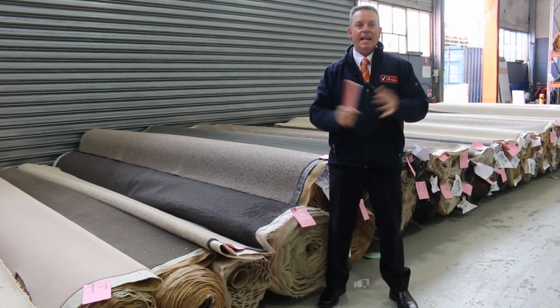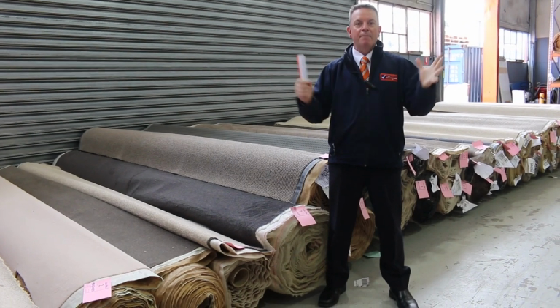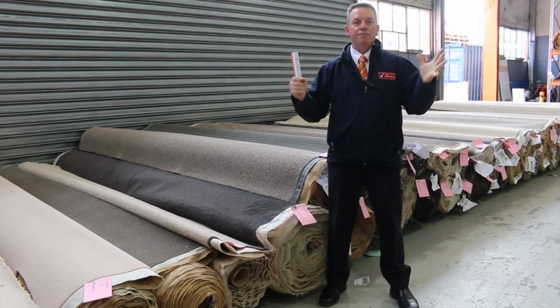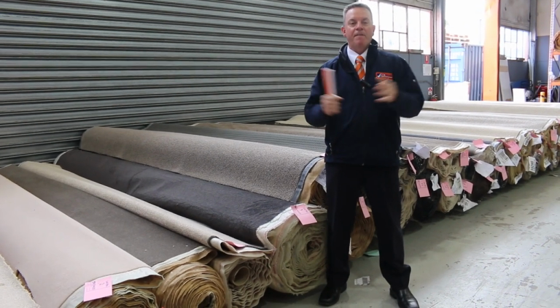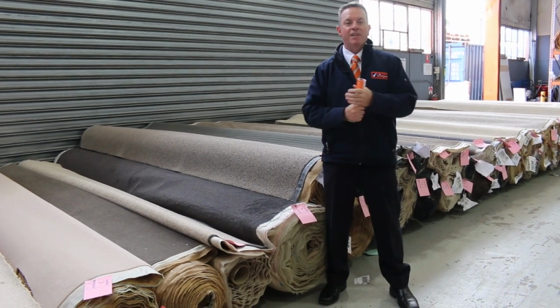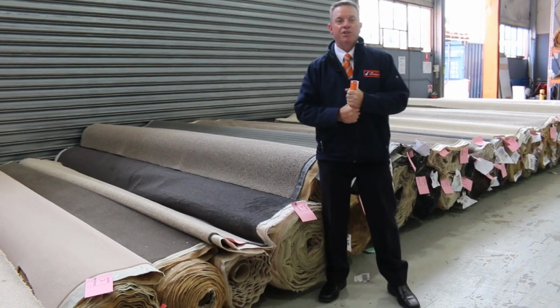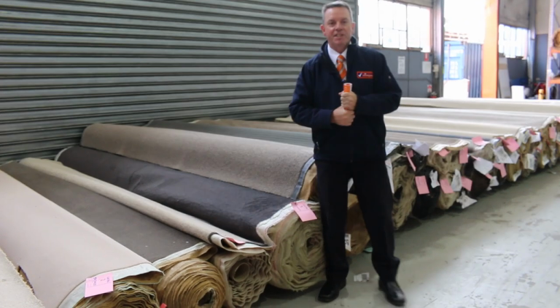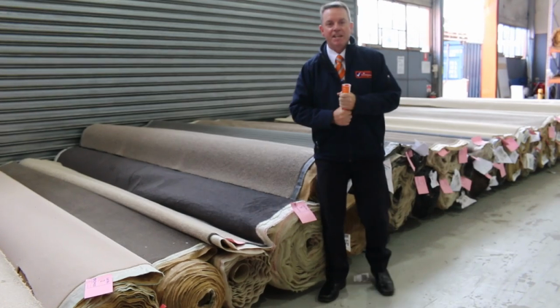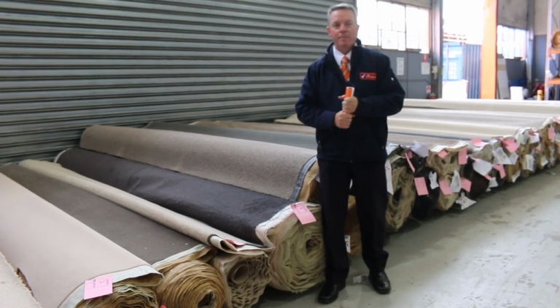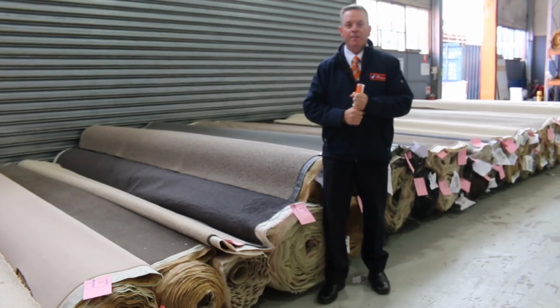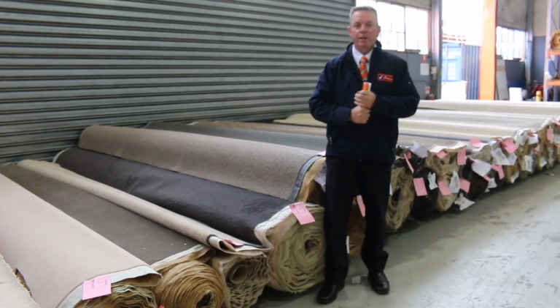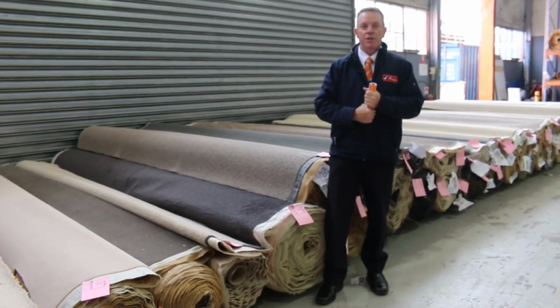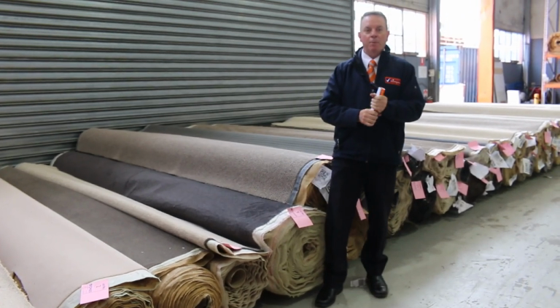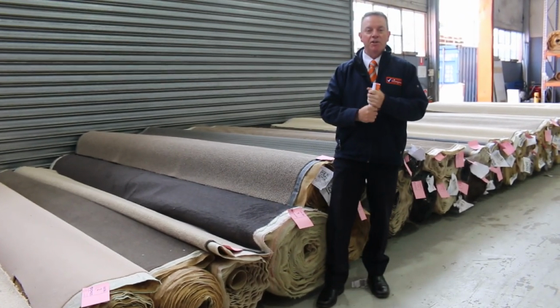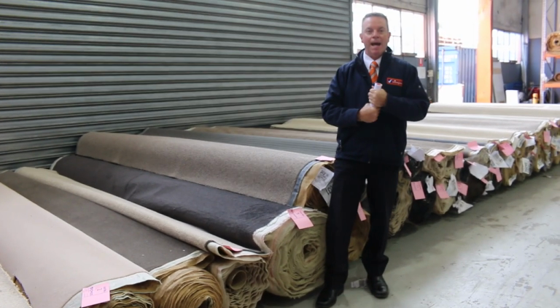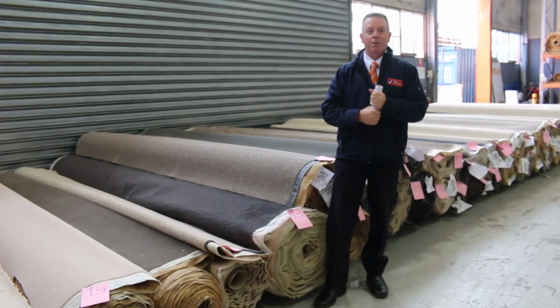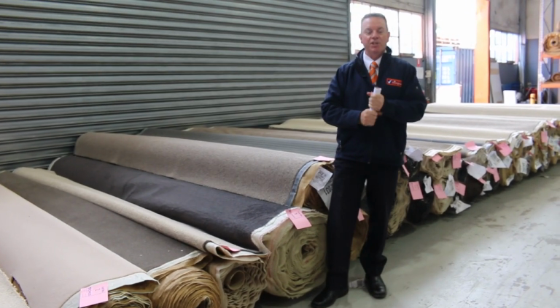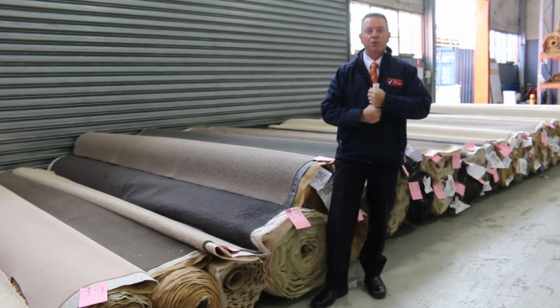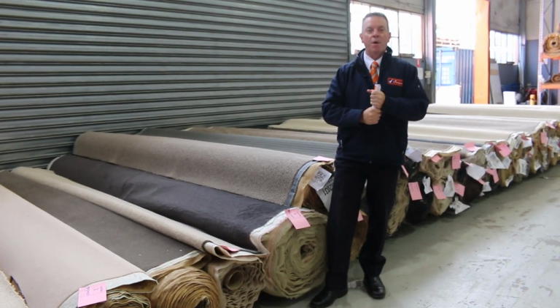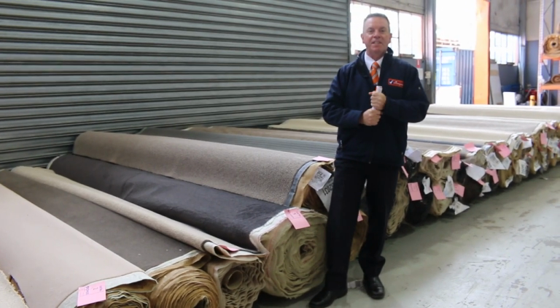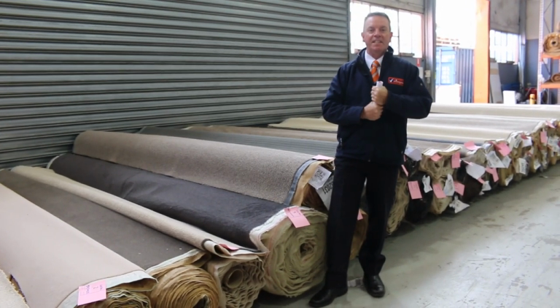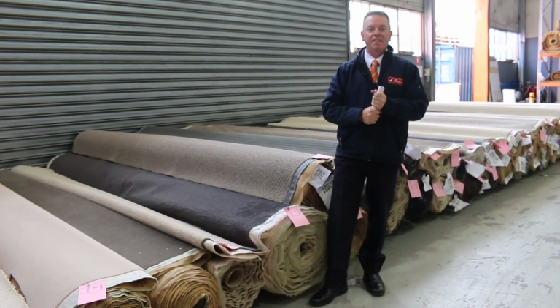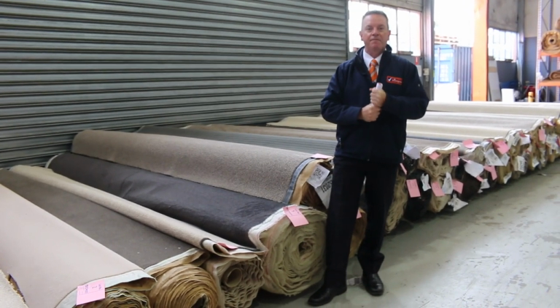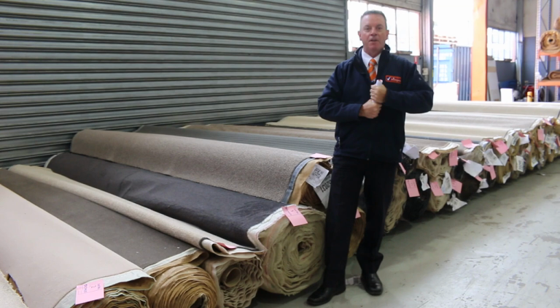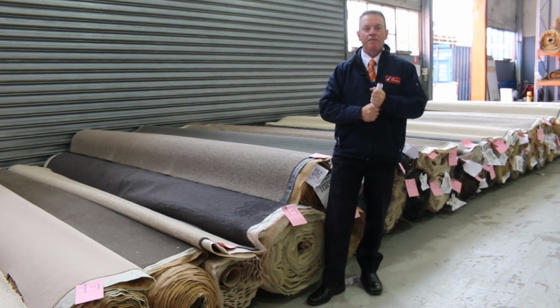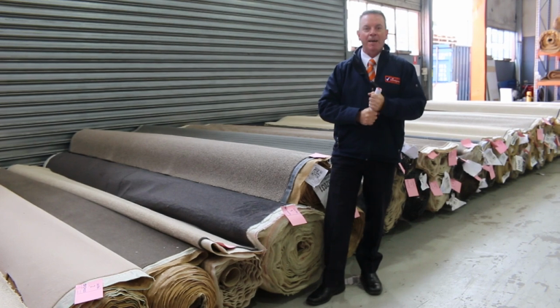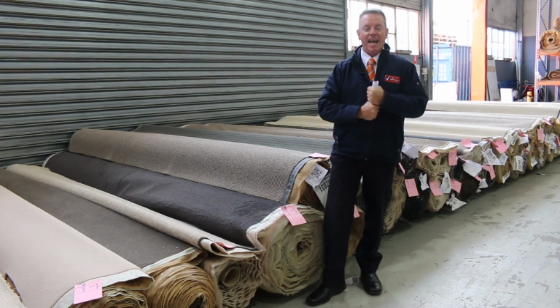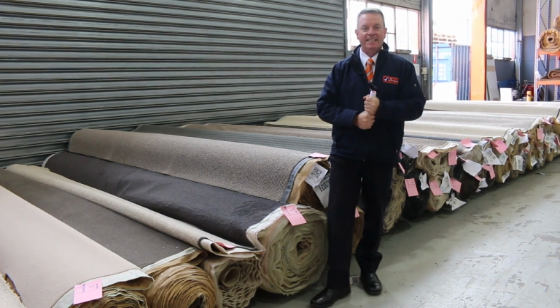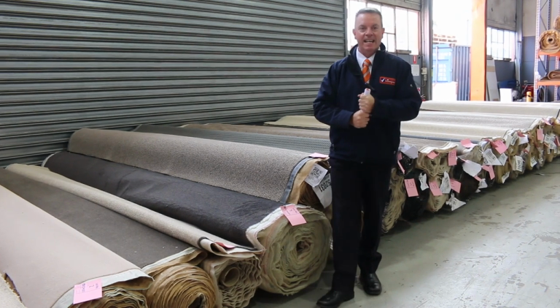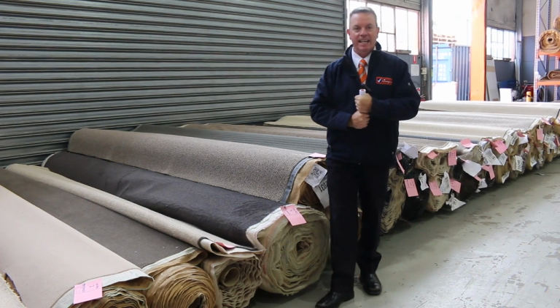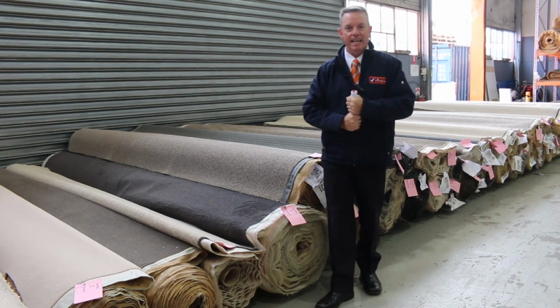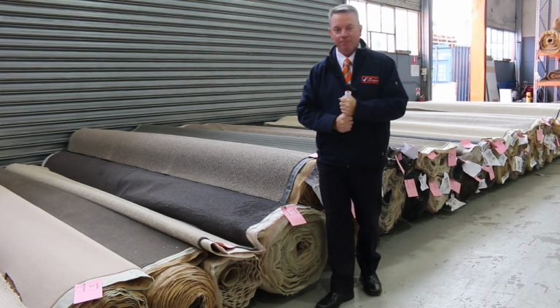G'day, I'm John from Fowles Auction and Sales. I'm here to preview tomorrow's carpet auction. It's Wednesday the 10th of November at 10am.